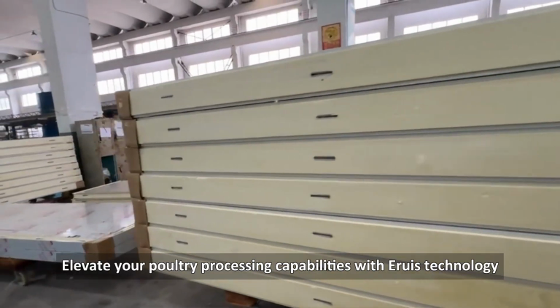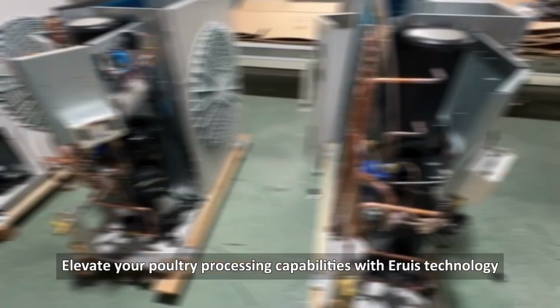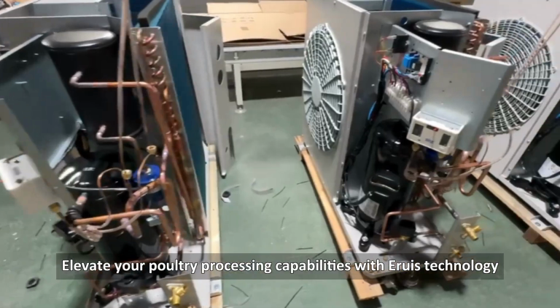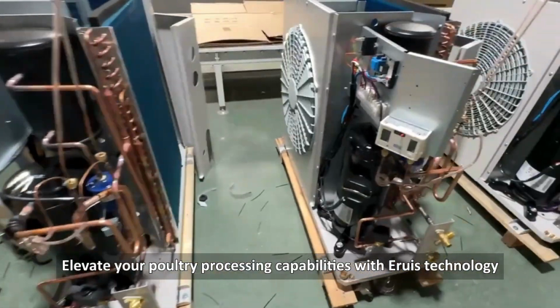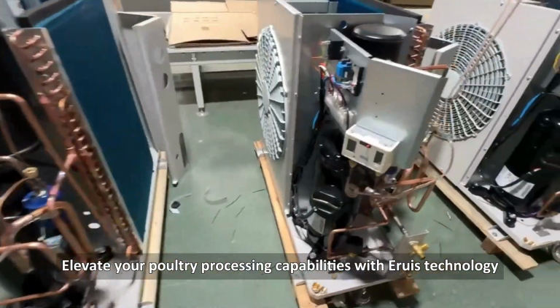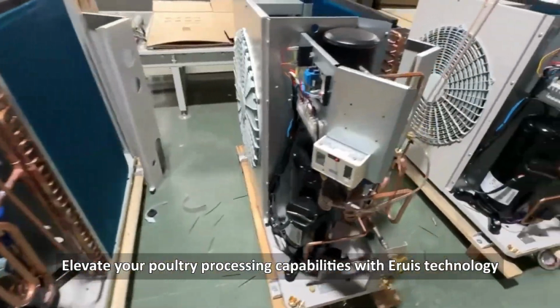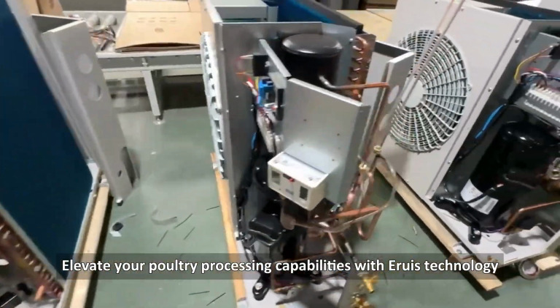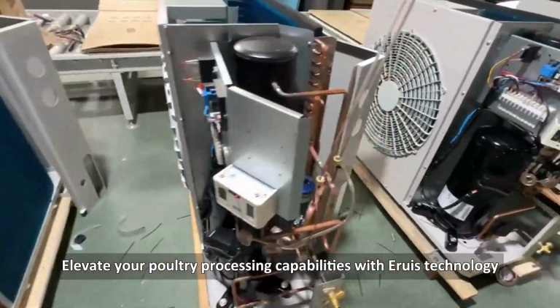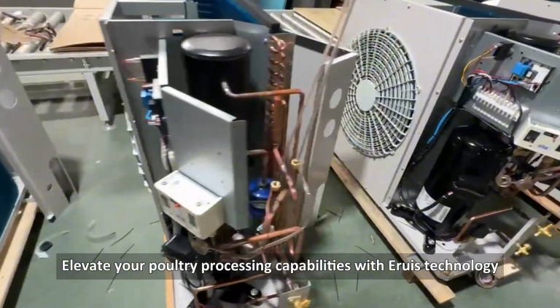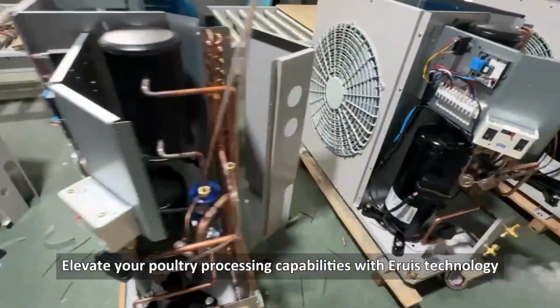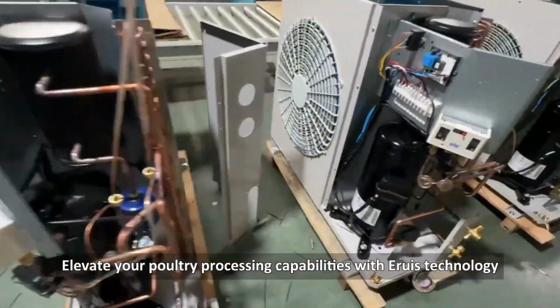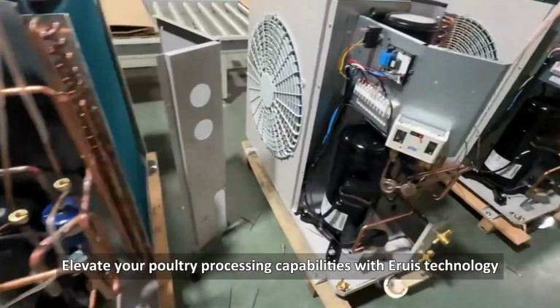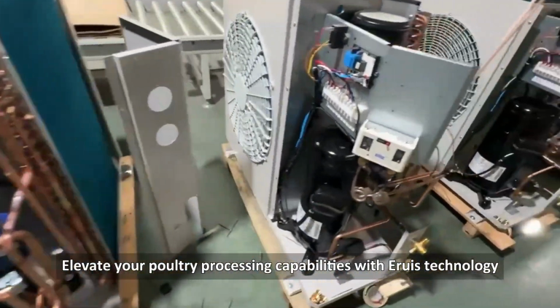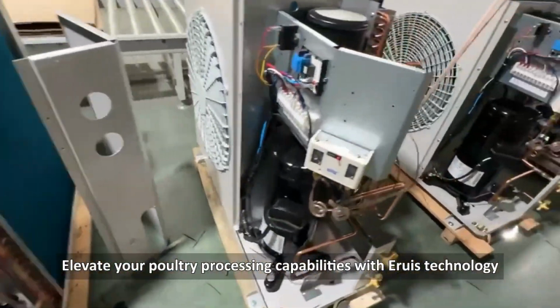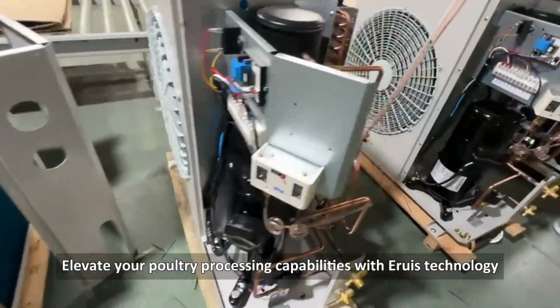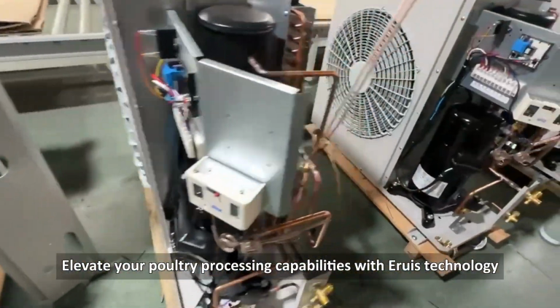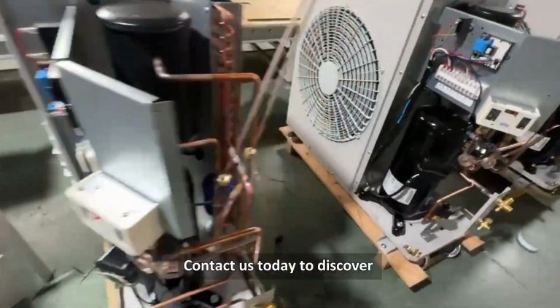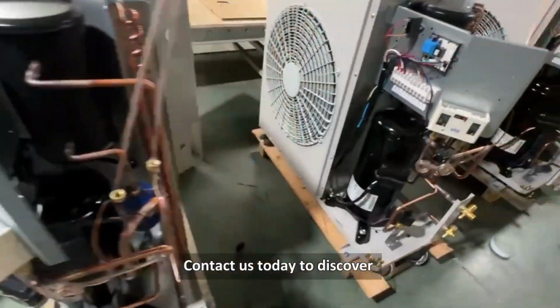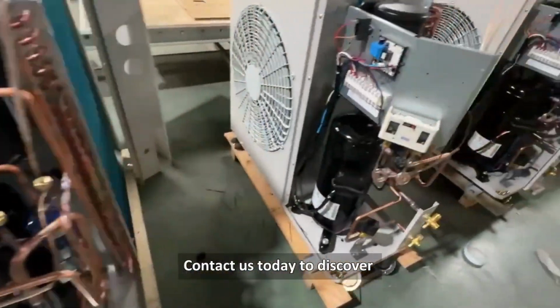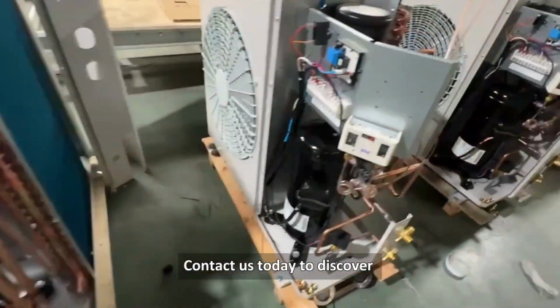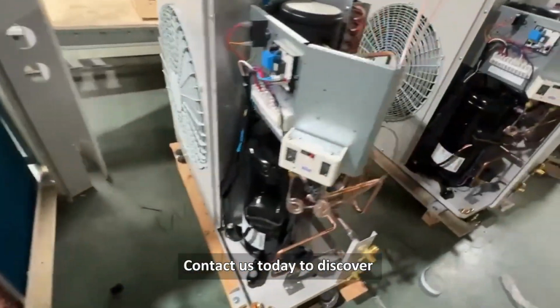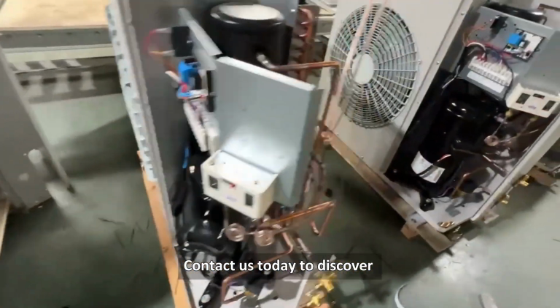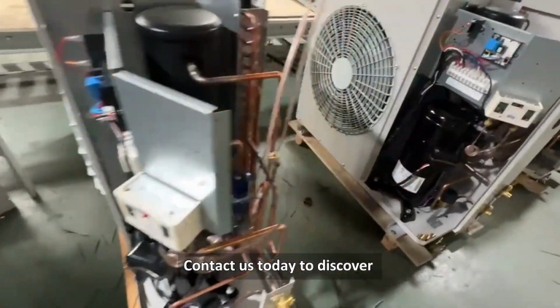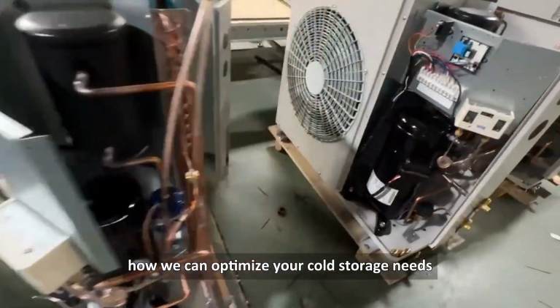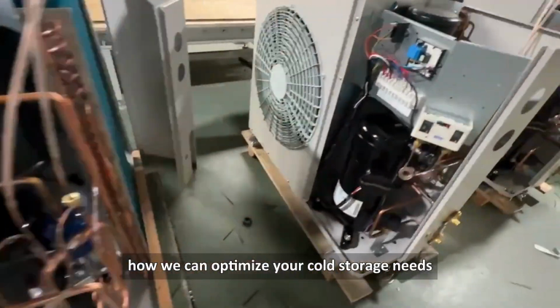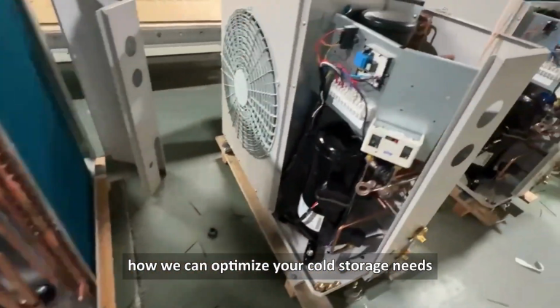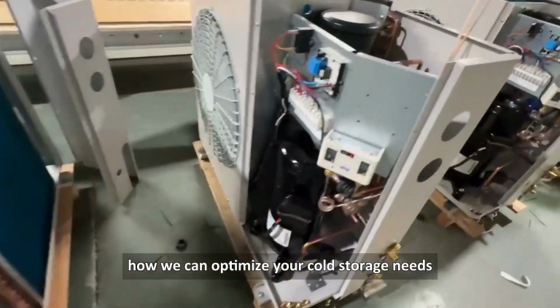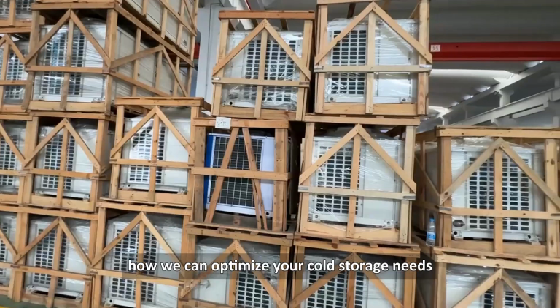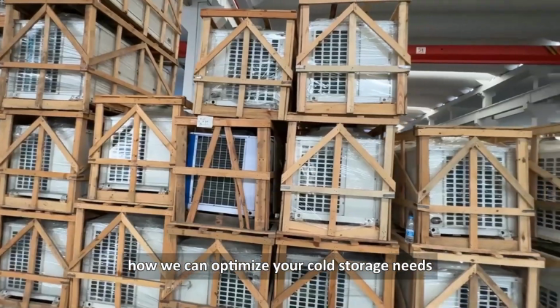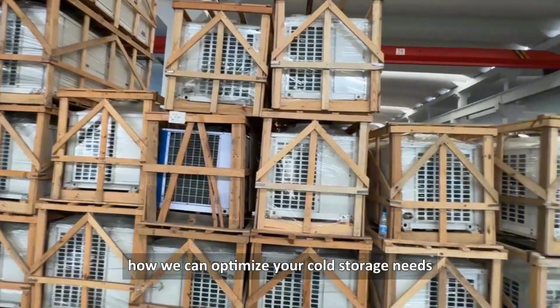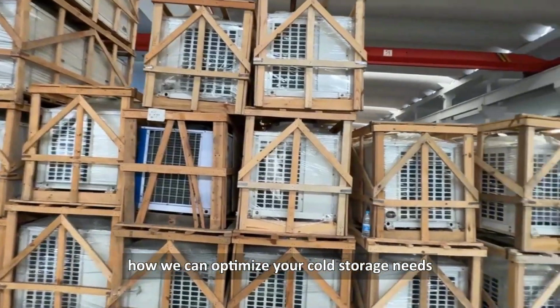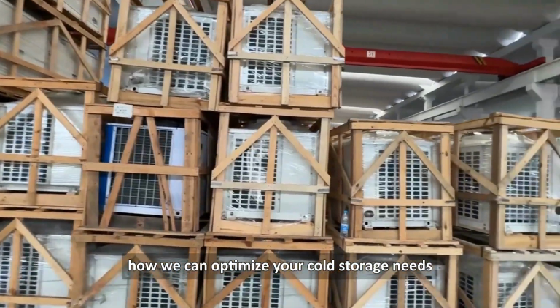Elevate your poultry processing capabilities with Aruz technology. Contact us today to discover how we can optimize your cold storage needs.